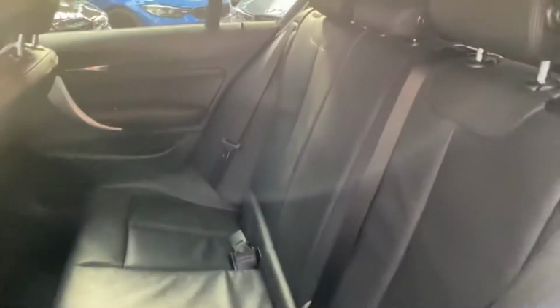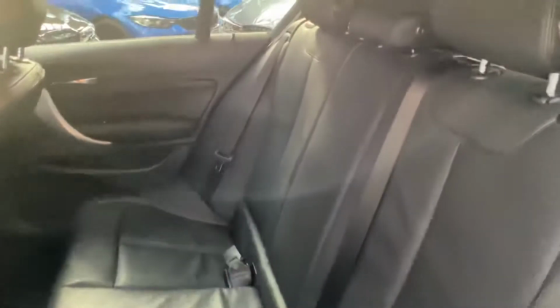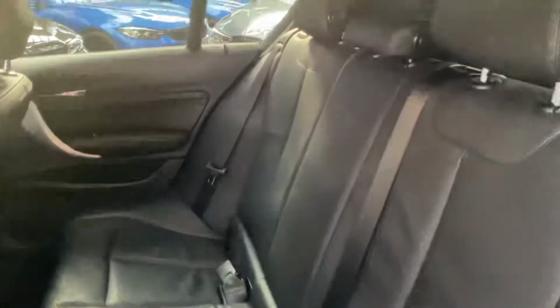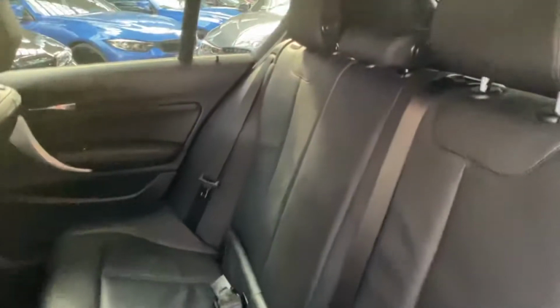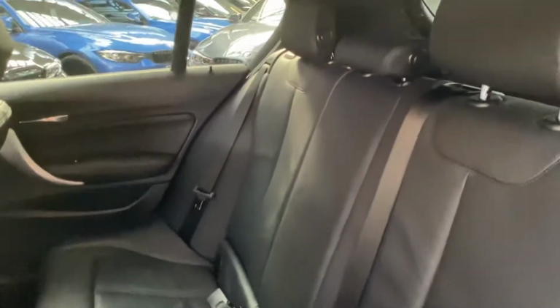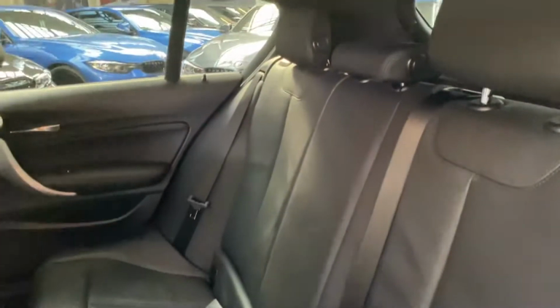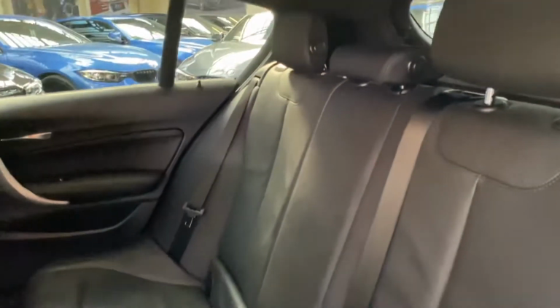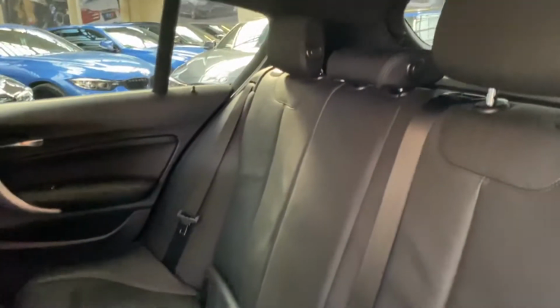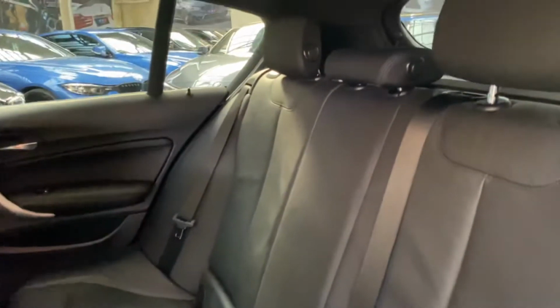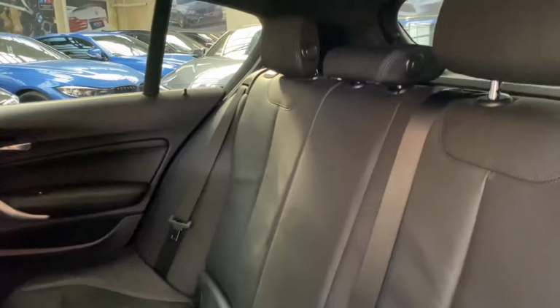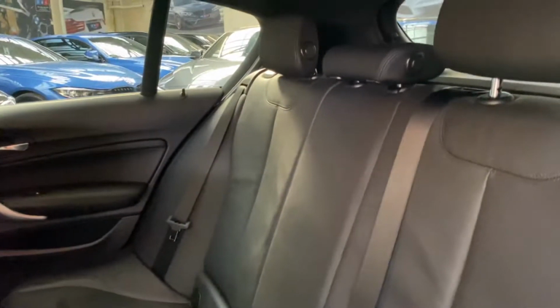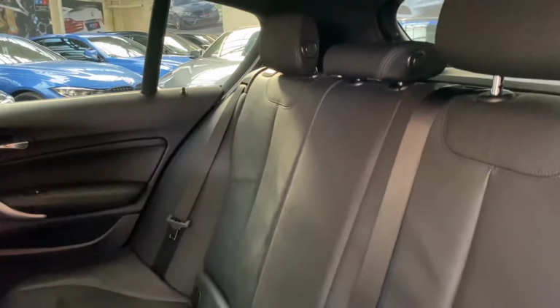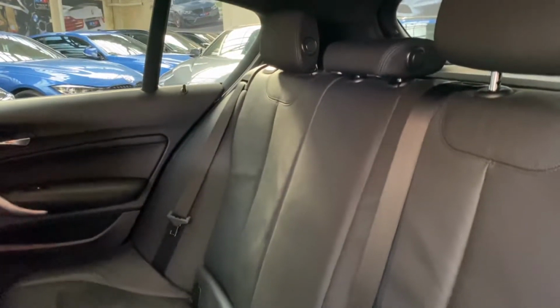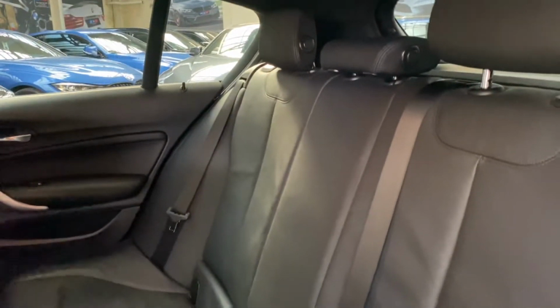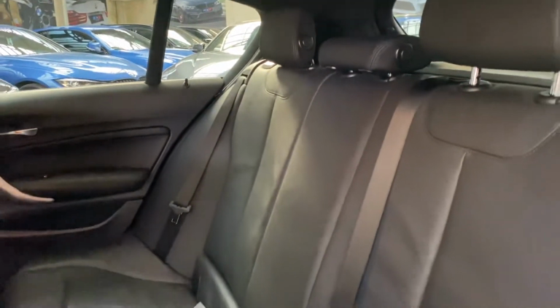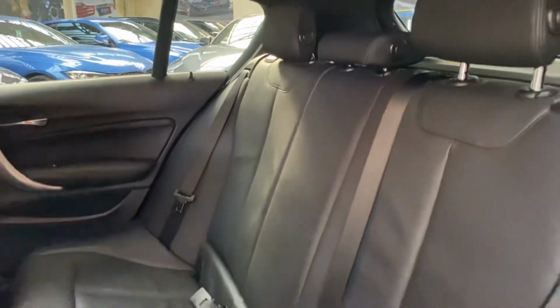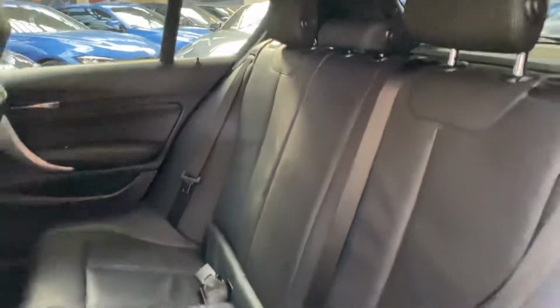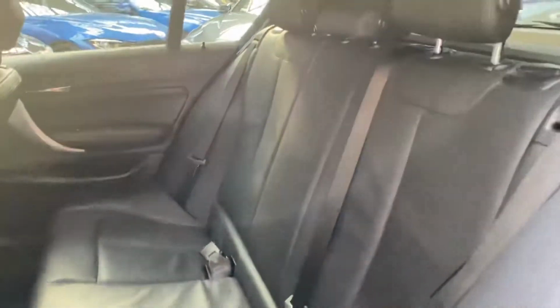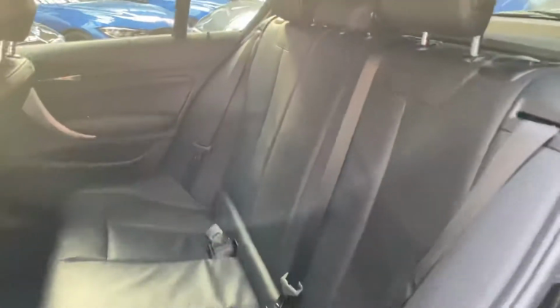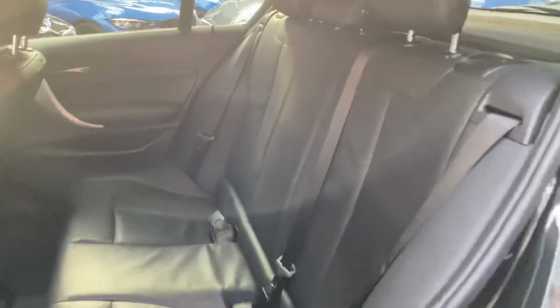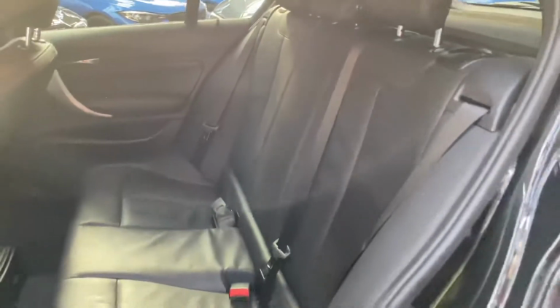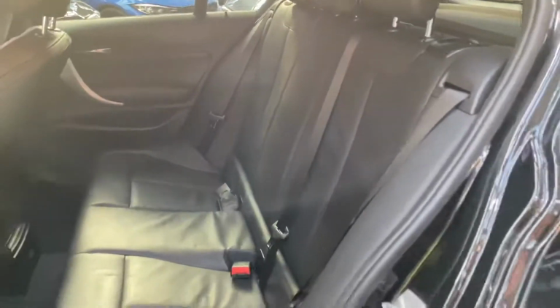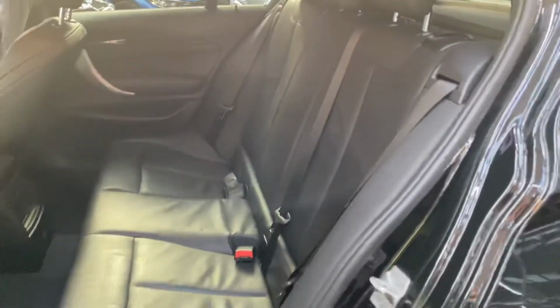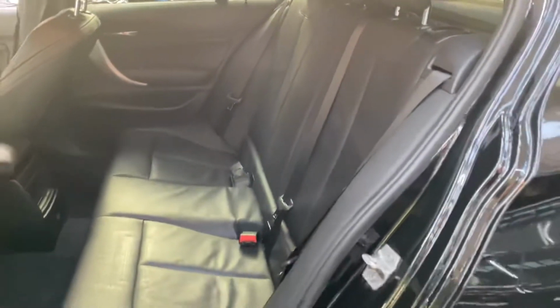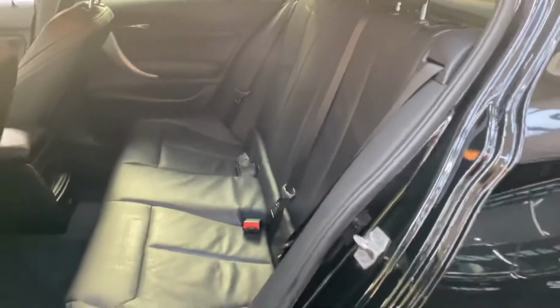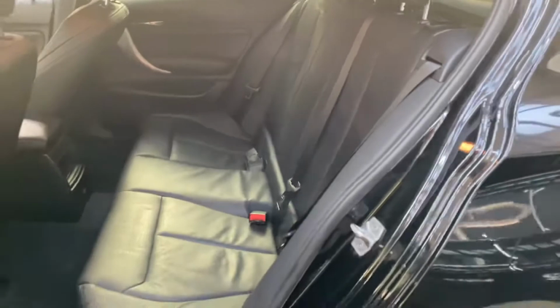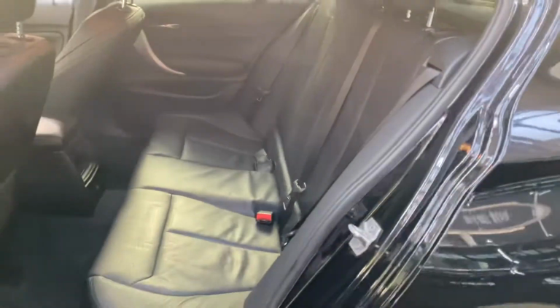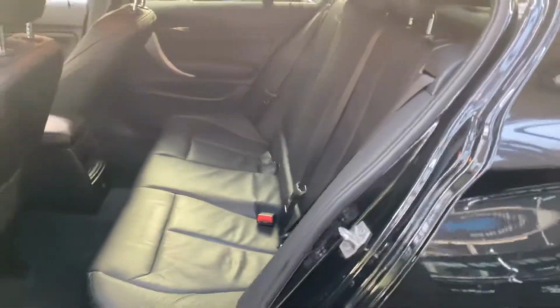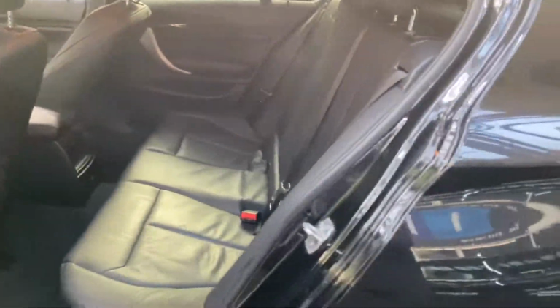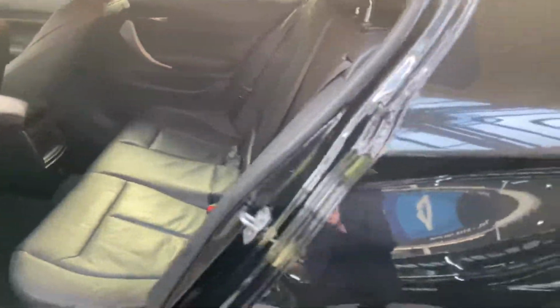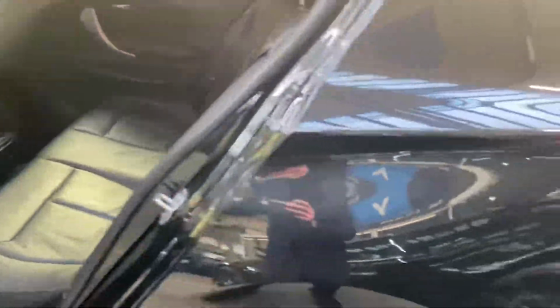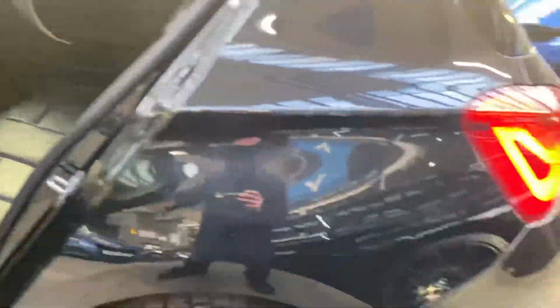There's an Isofix rear bench in the back of the vehicle, and as you can see that's all been kept in really nice condition.